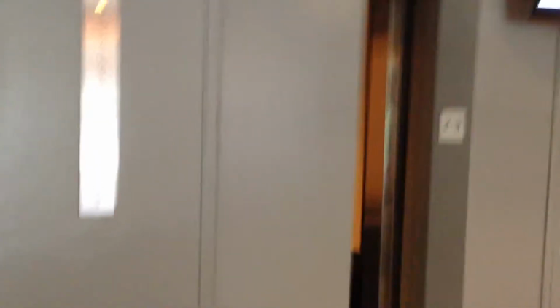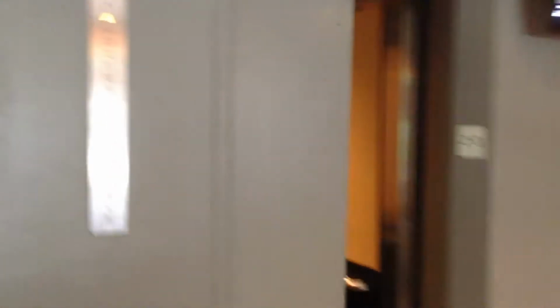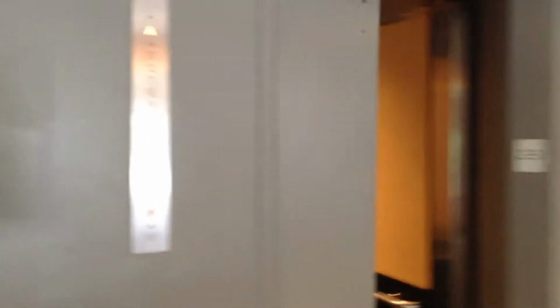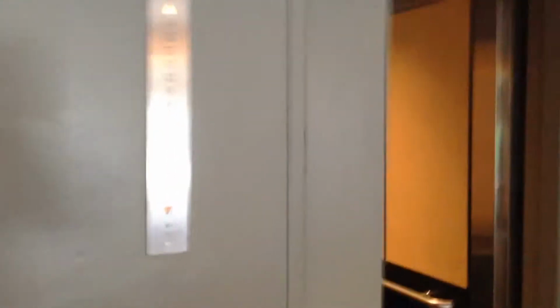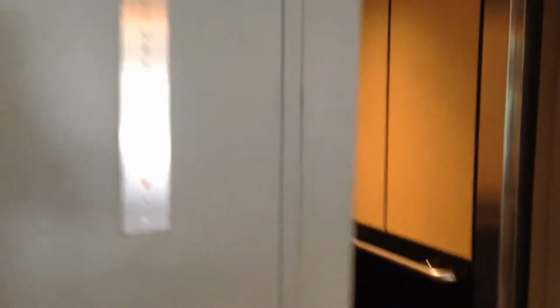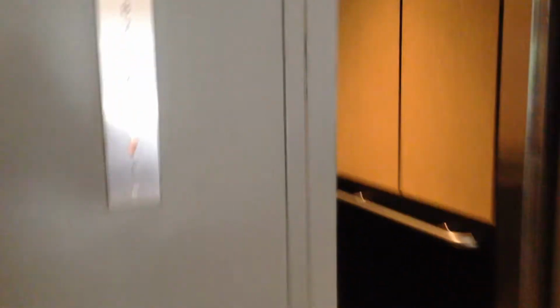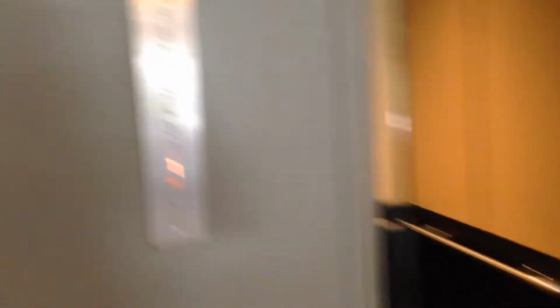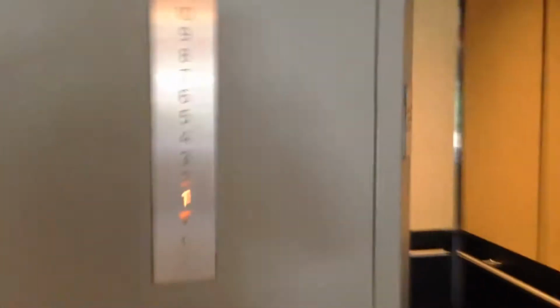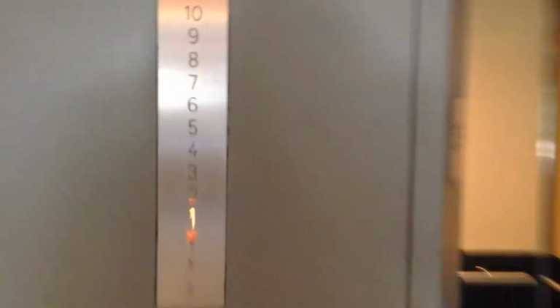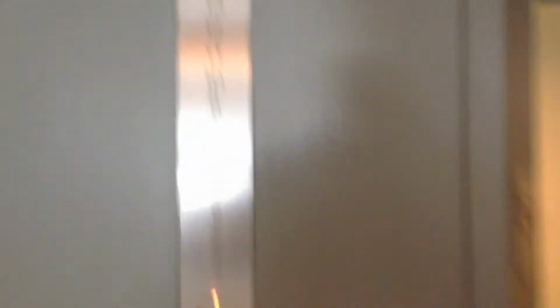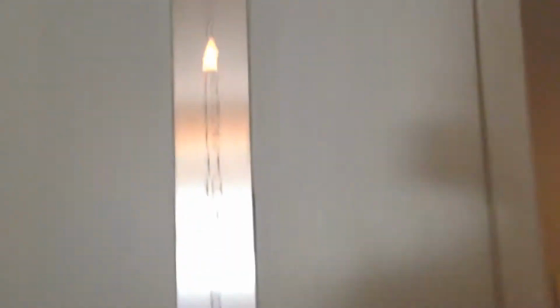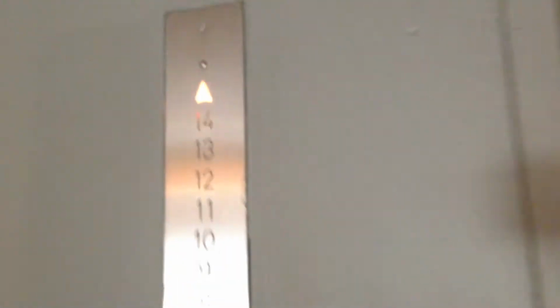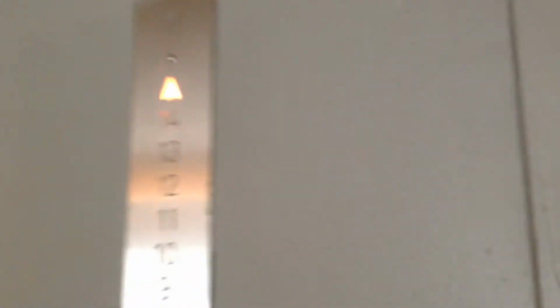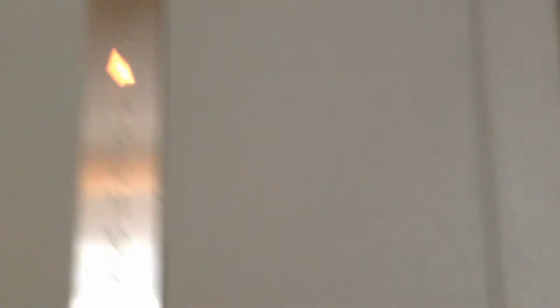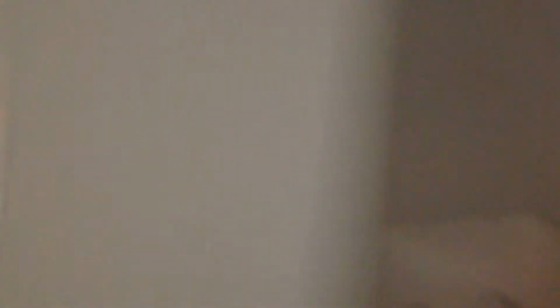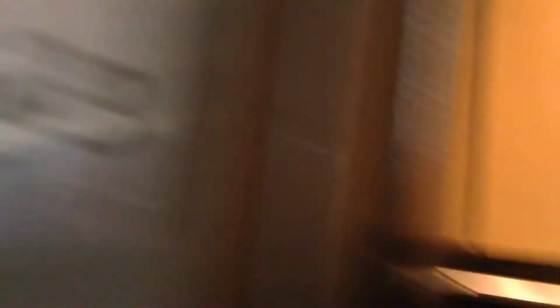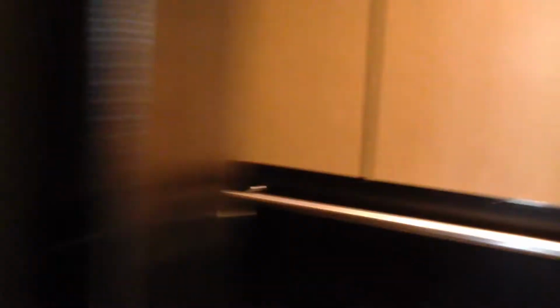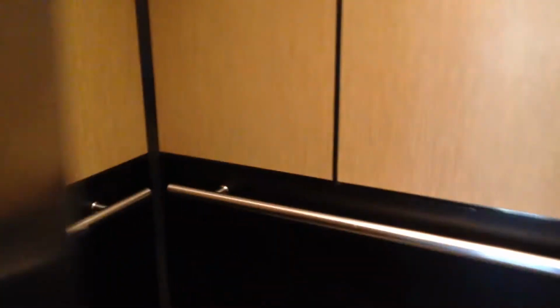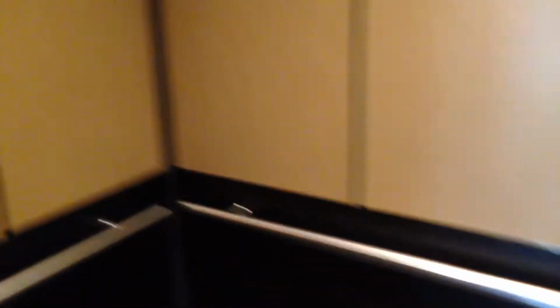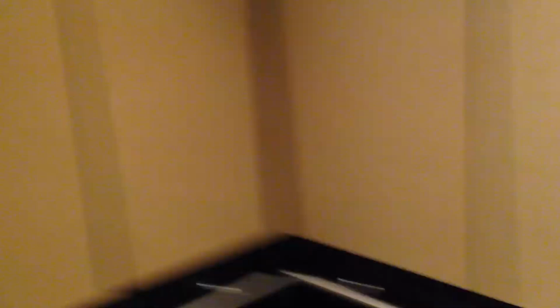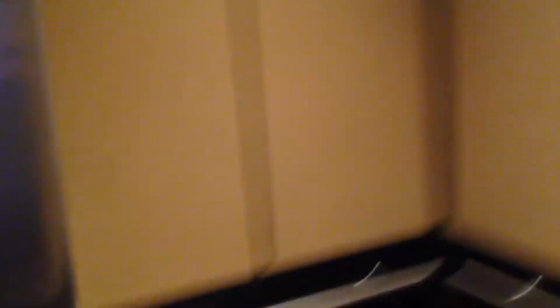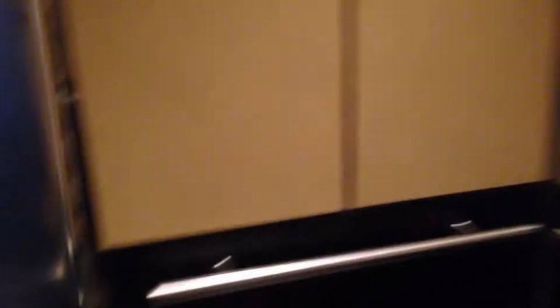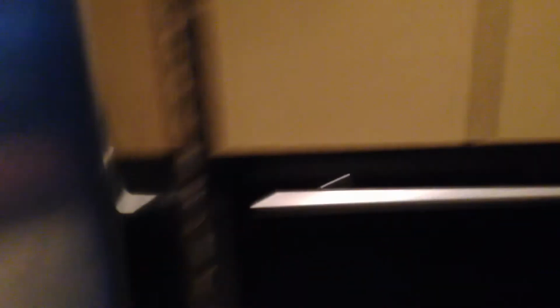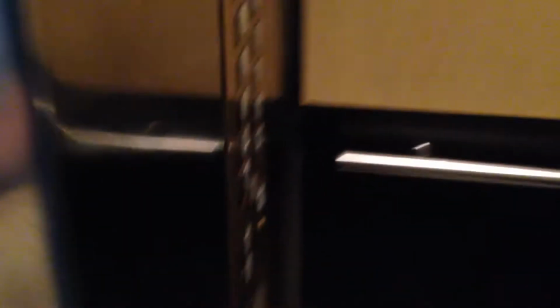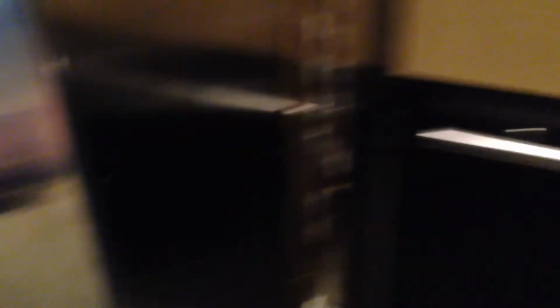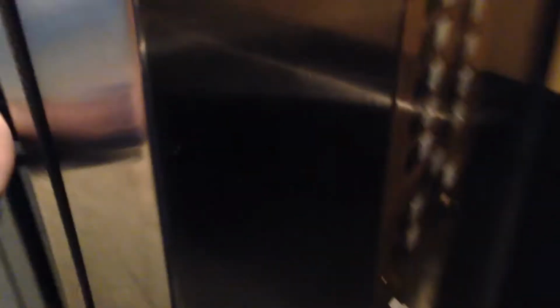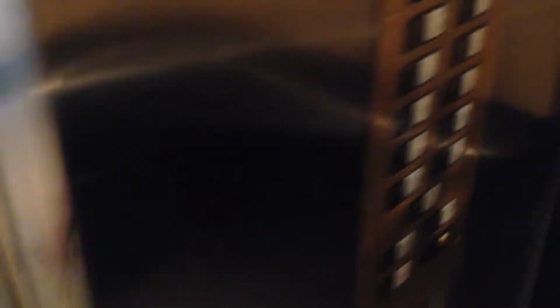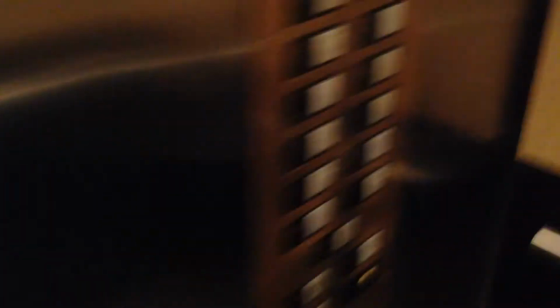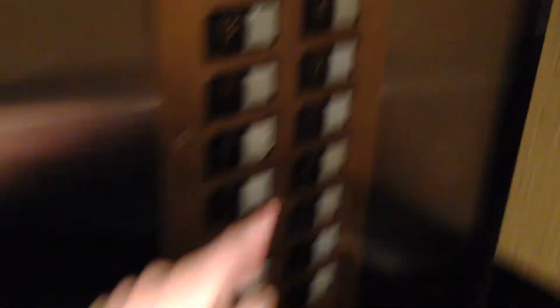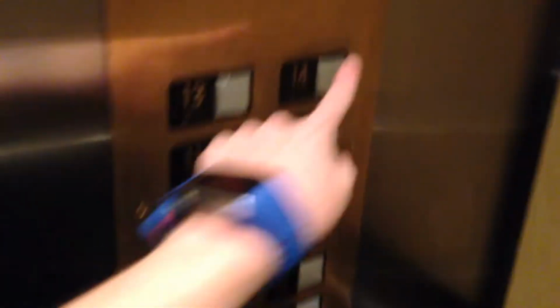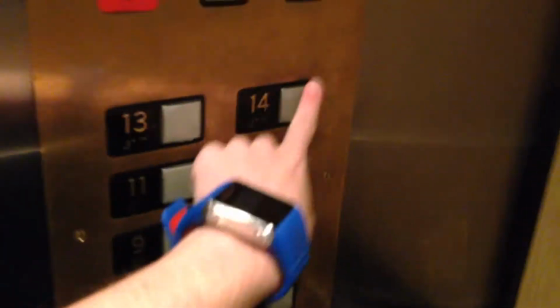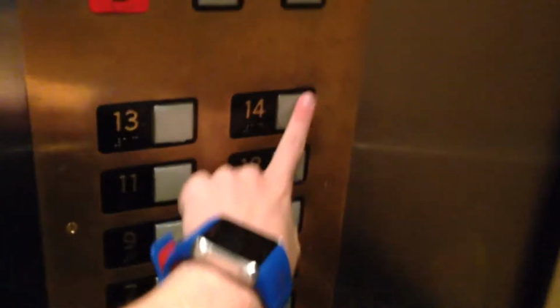Let me get this one right here. 14 floors in this thing. Let's go with the 14.